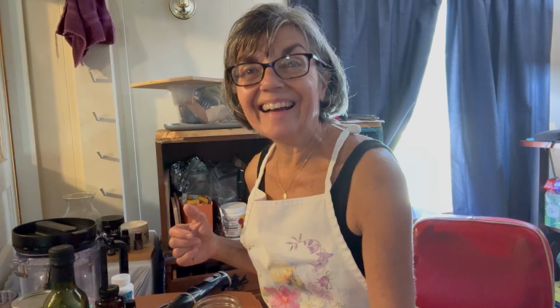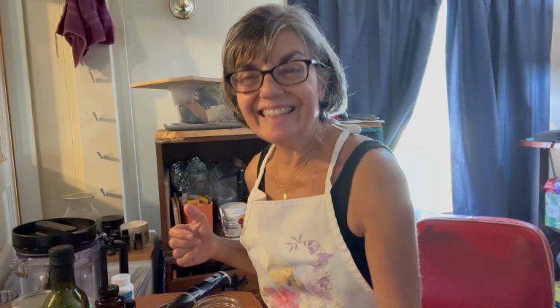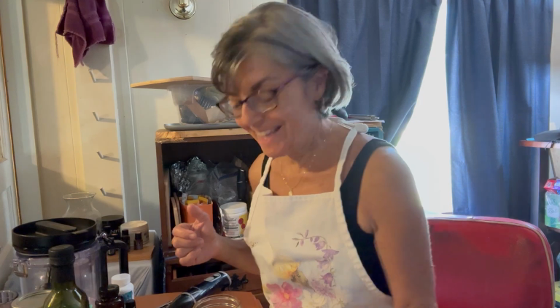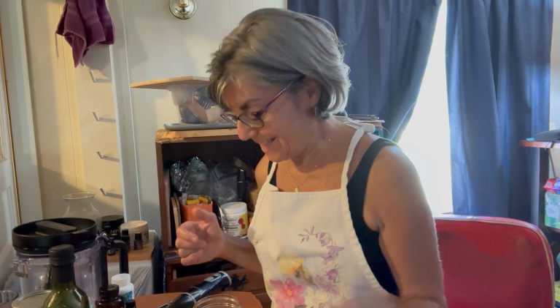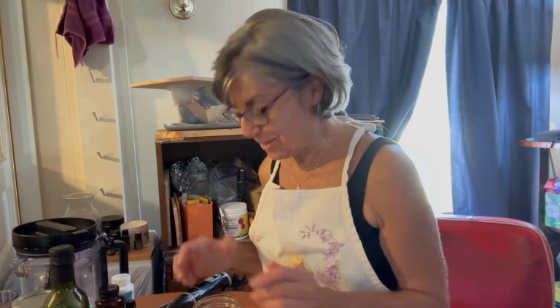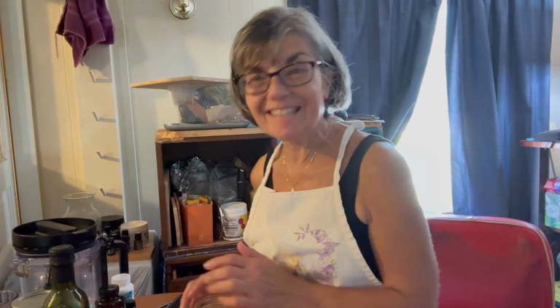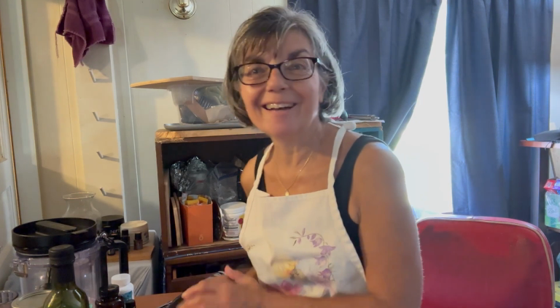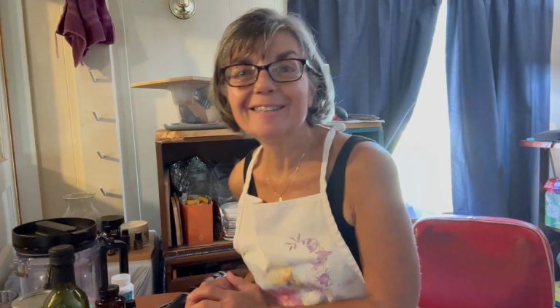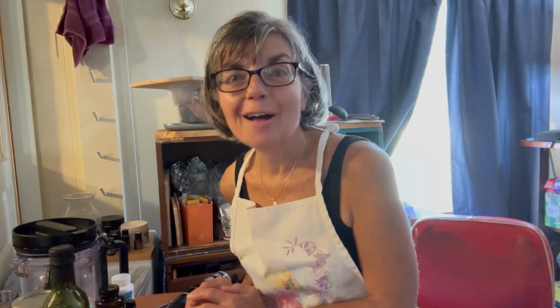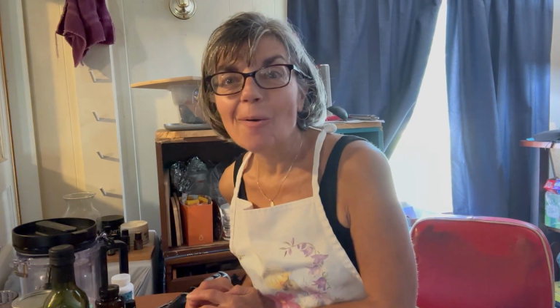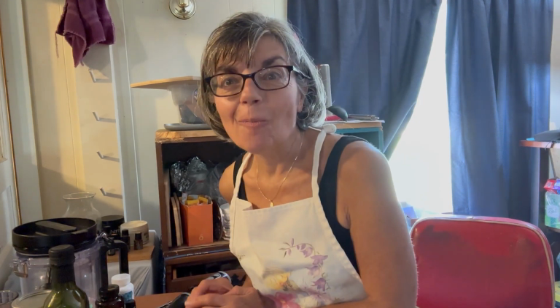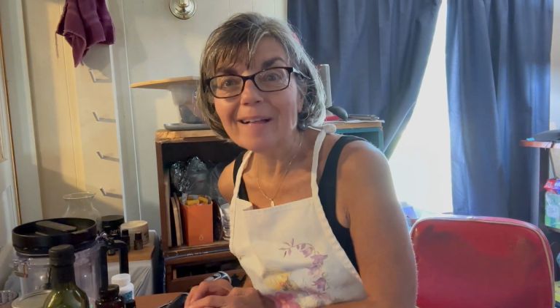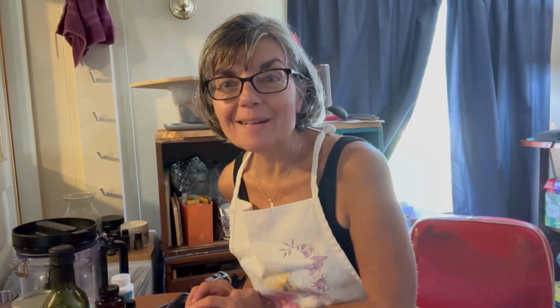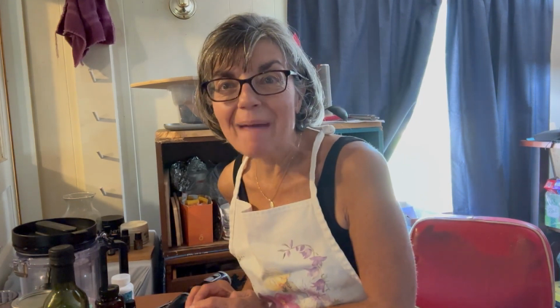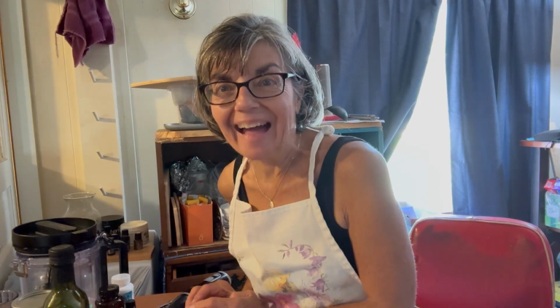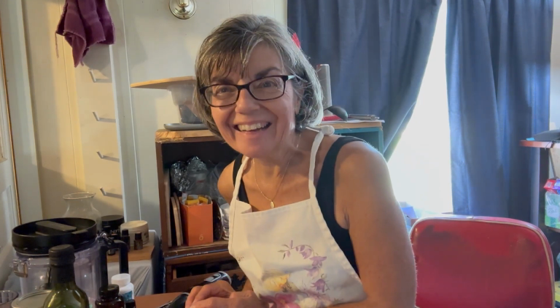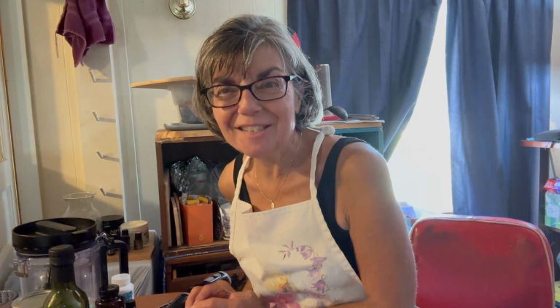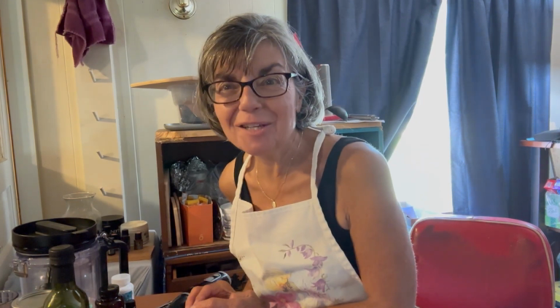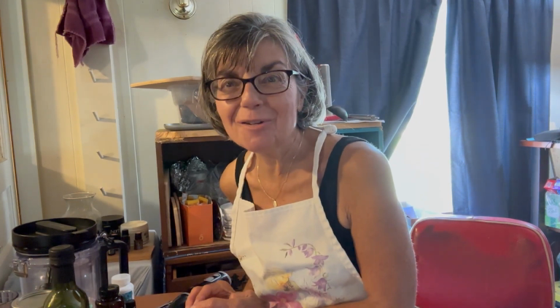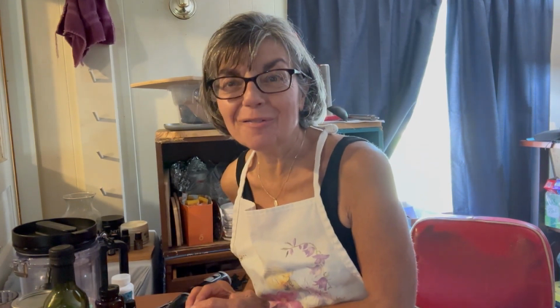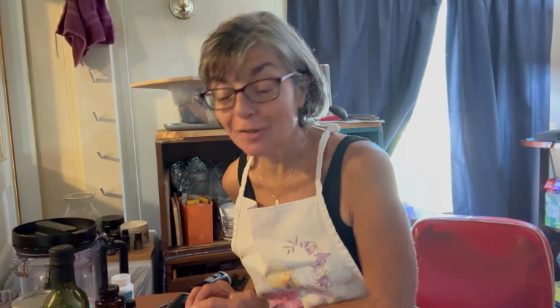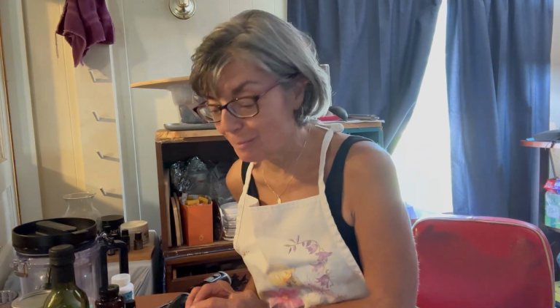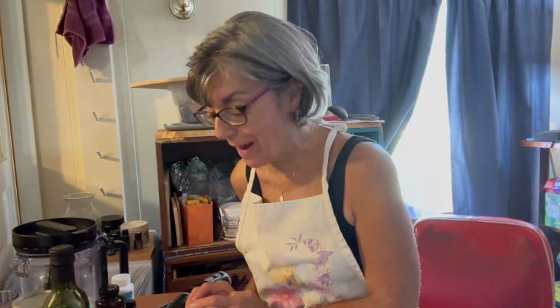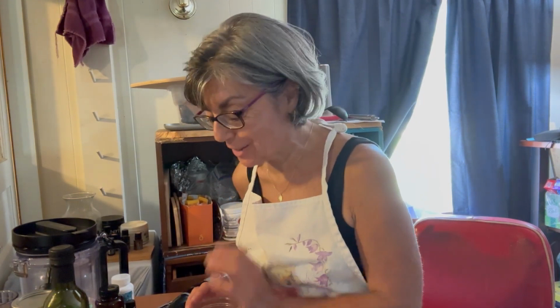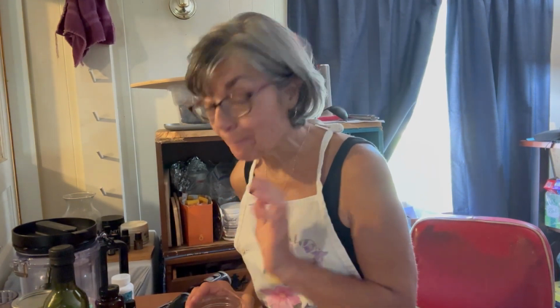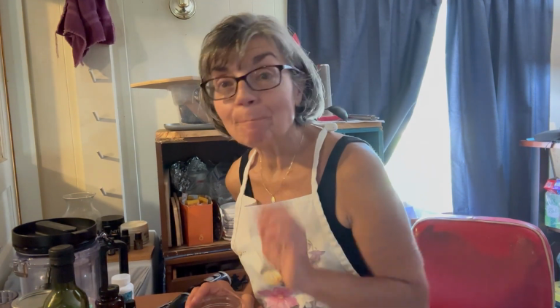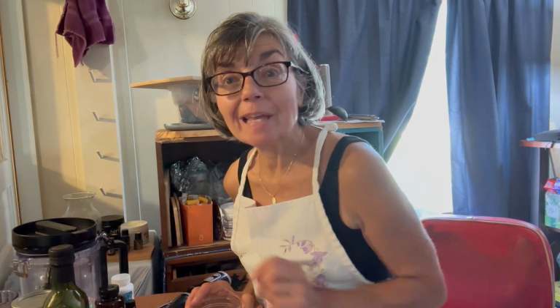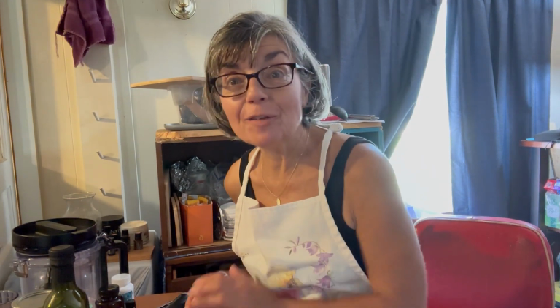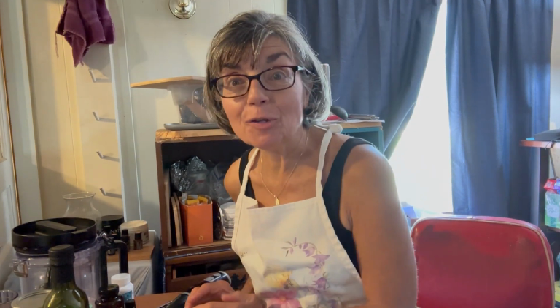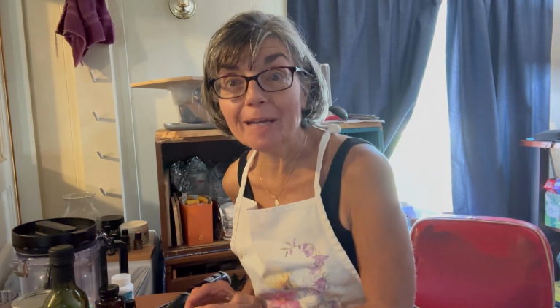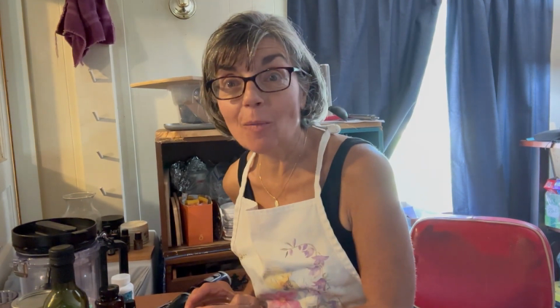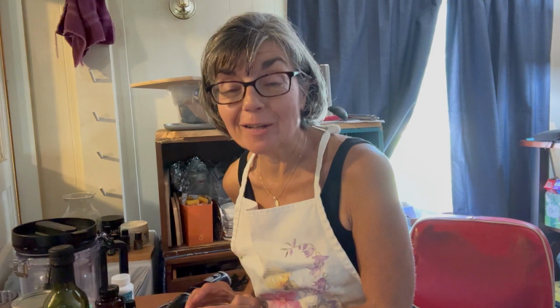Guys, it's Tressa. Welcome back to Frugal from Scratch. If you're new here, welcome.